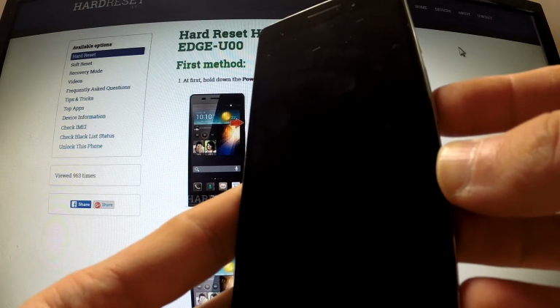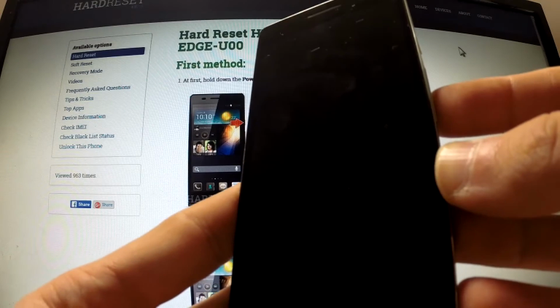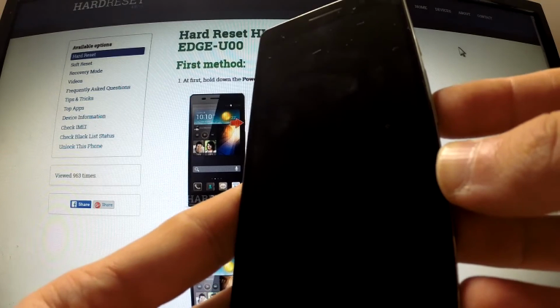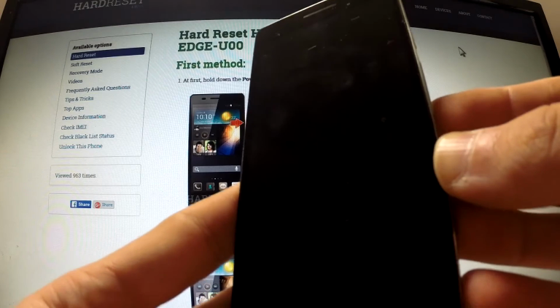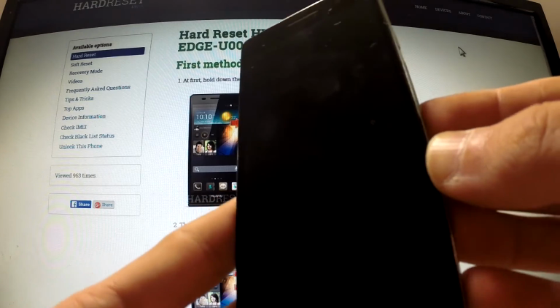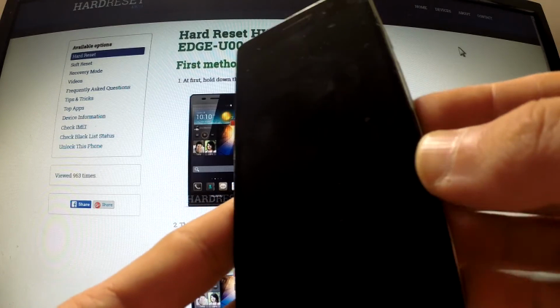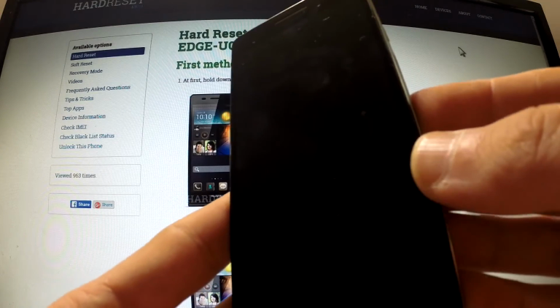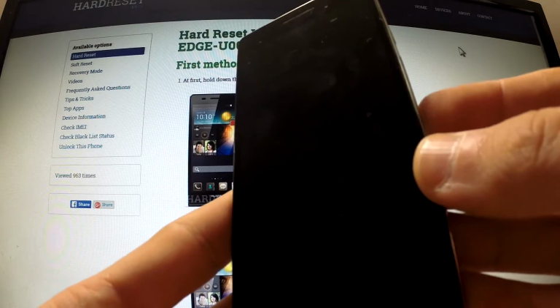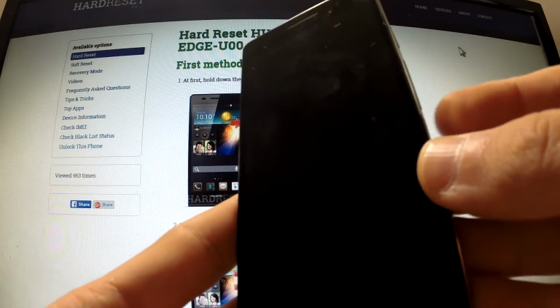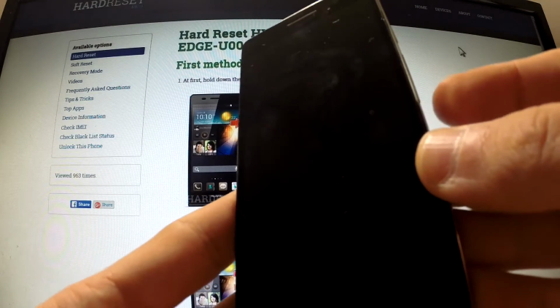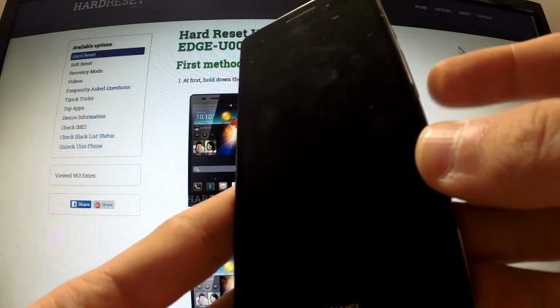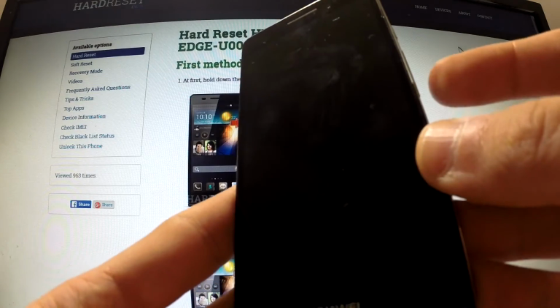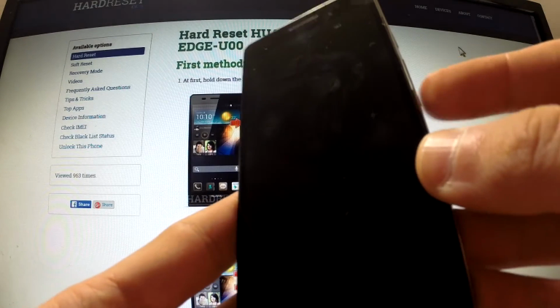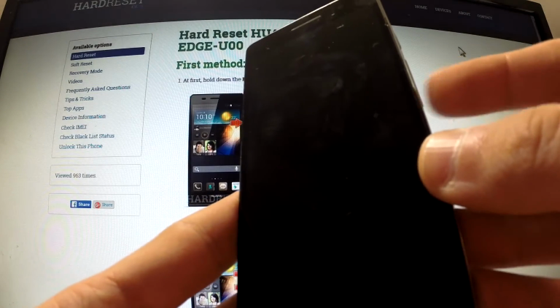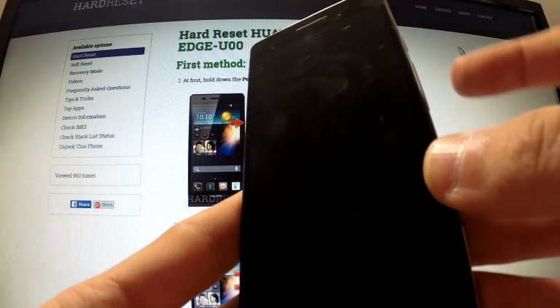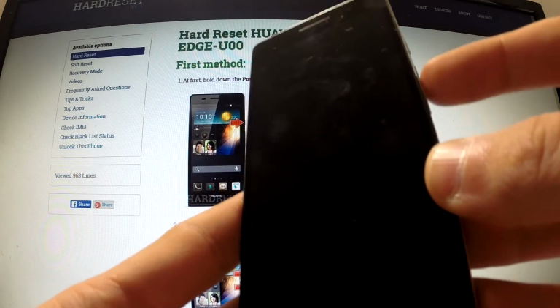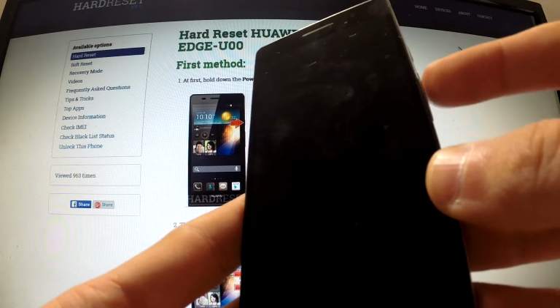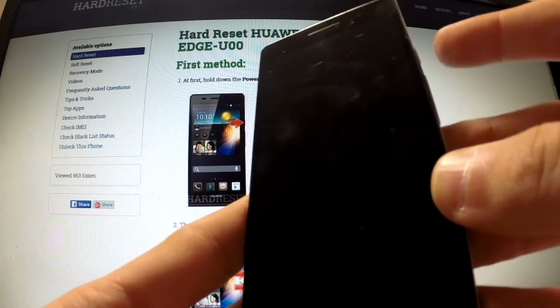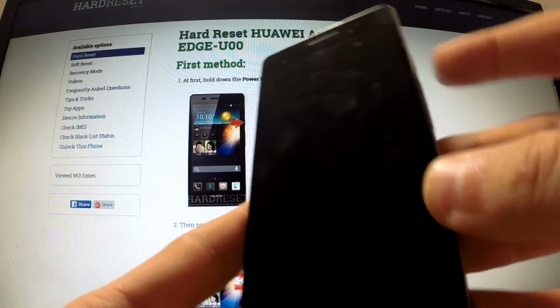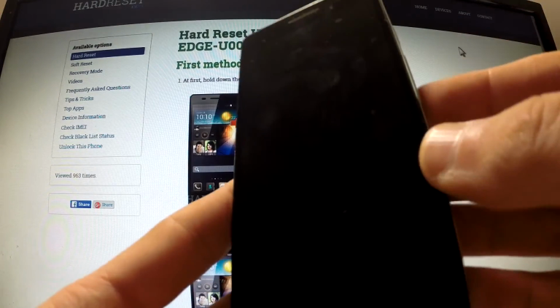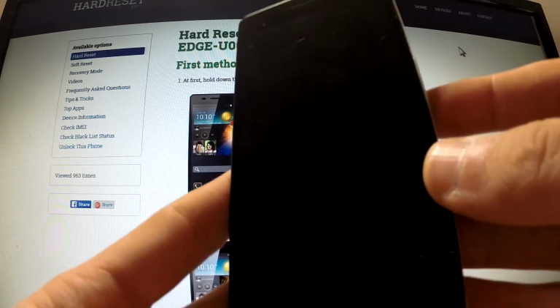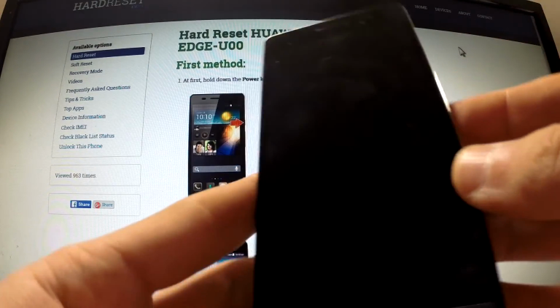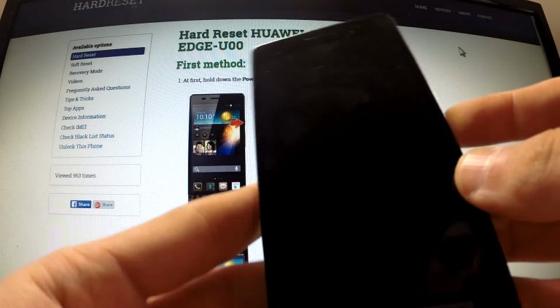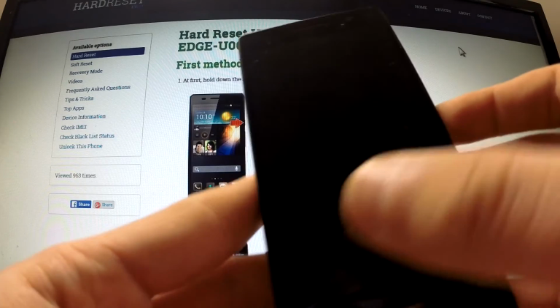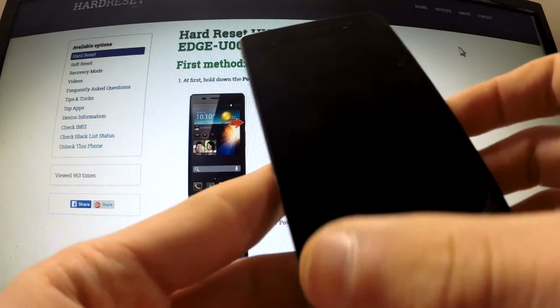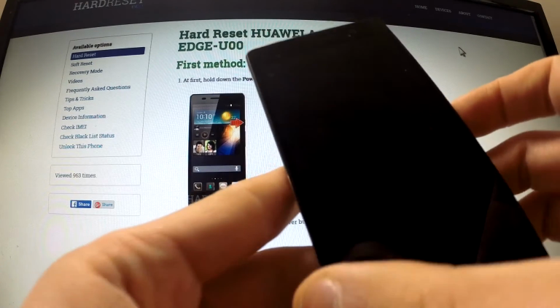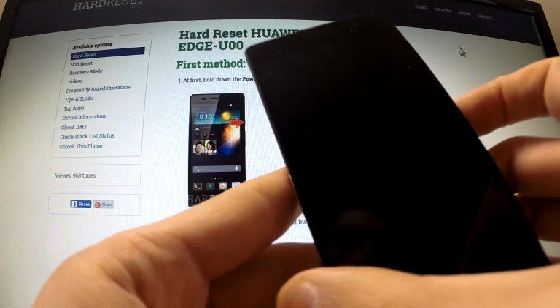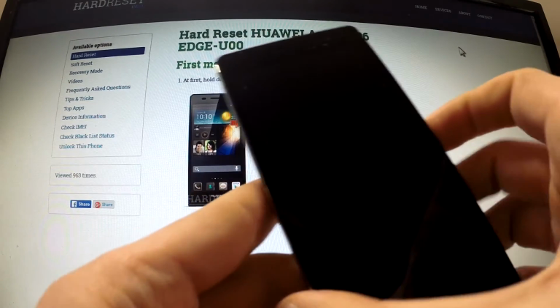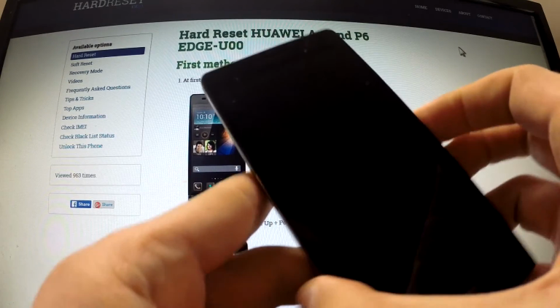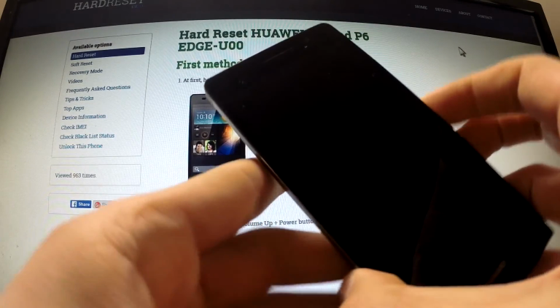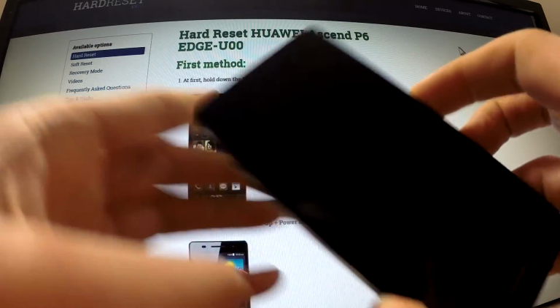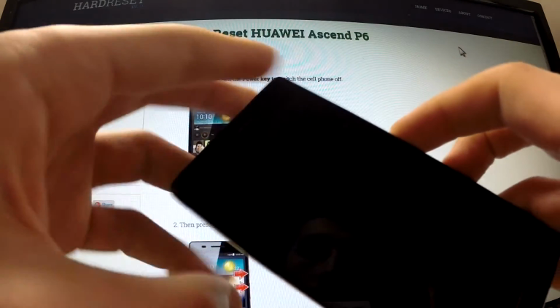Then use the following combination of keys: volume down, volume up, and power key. Hold down these three buttons together.